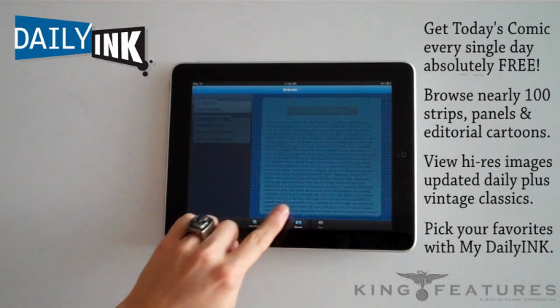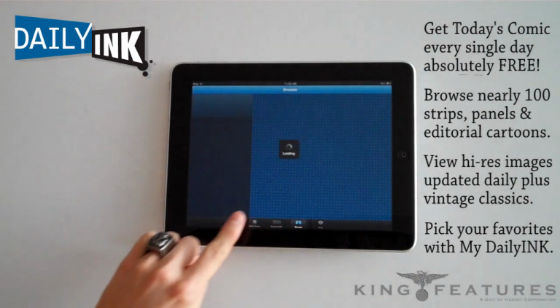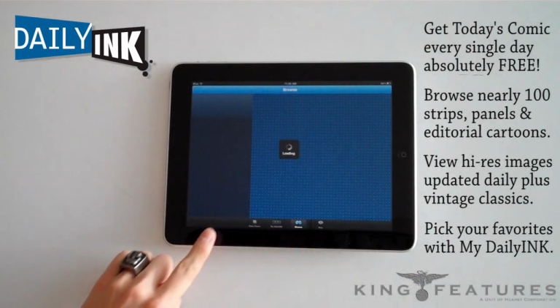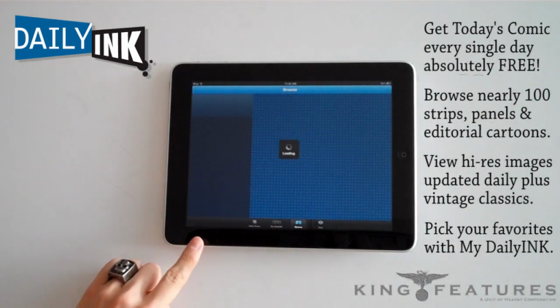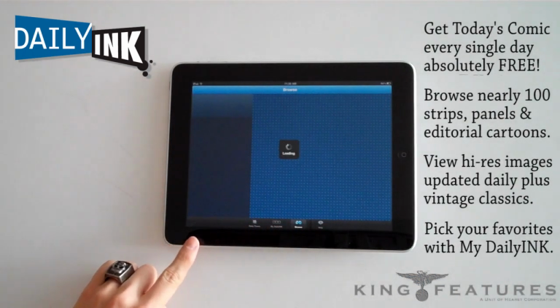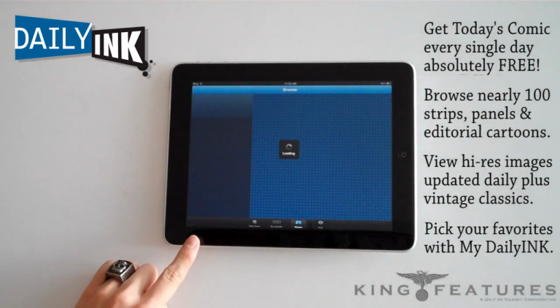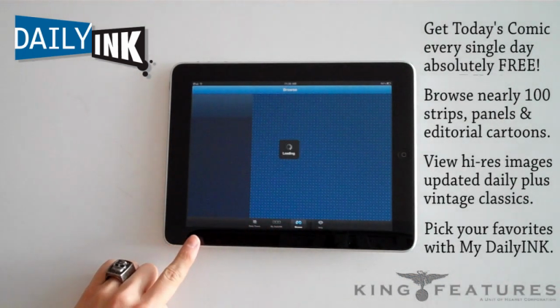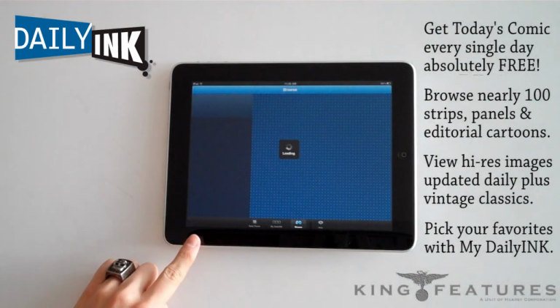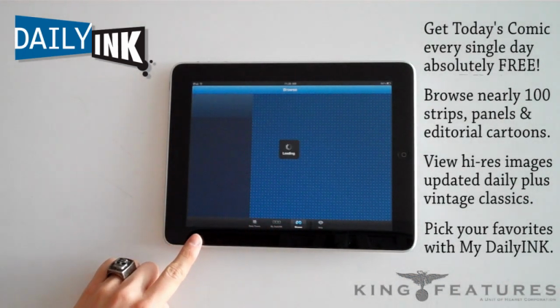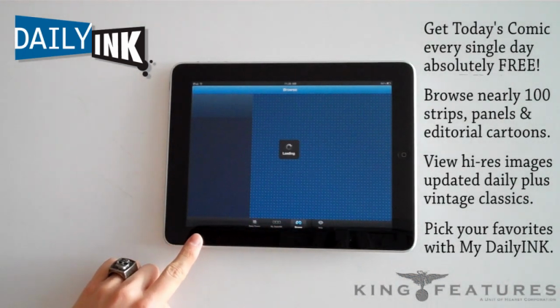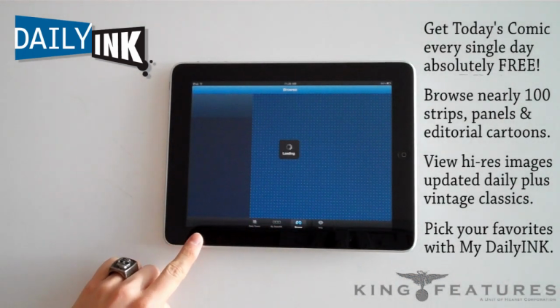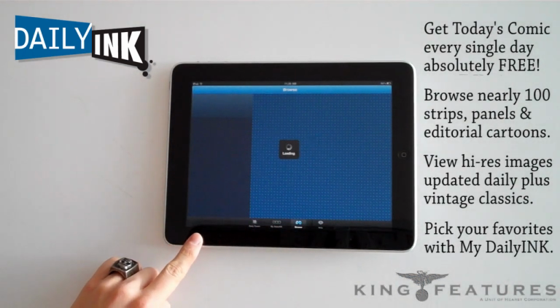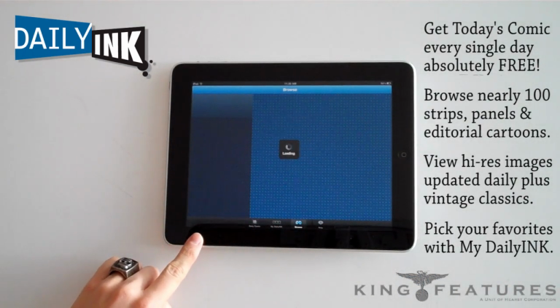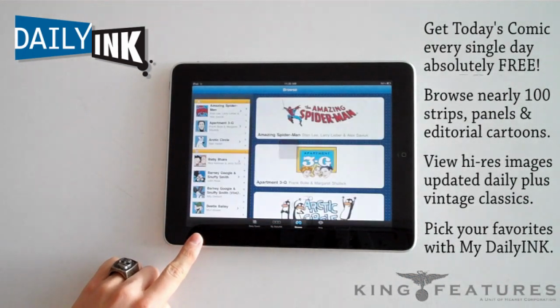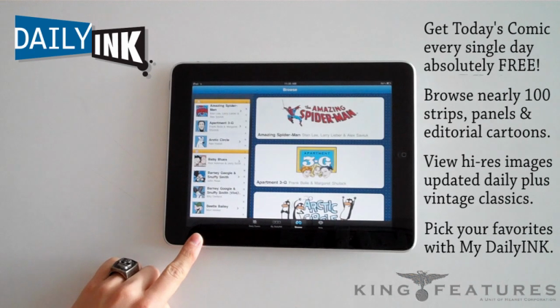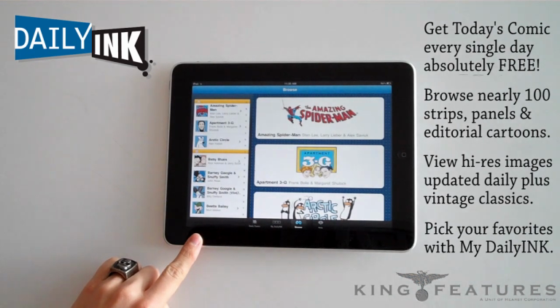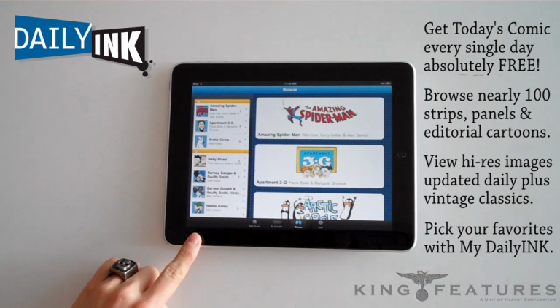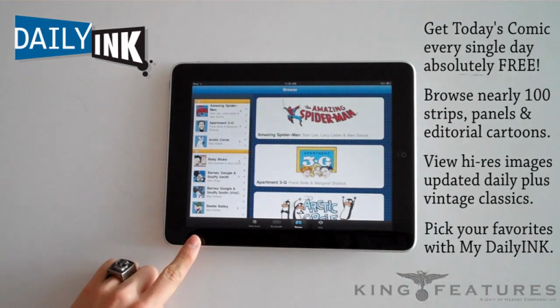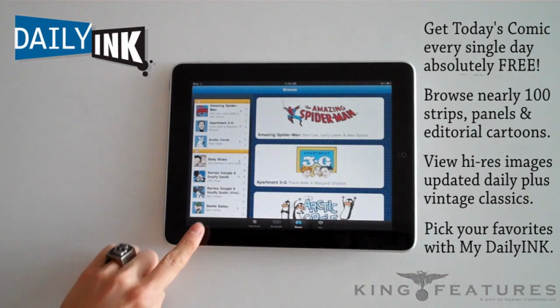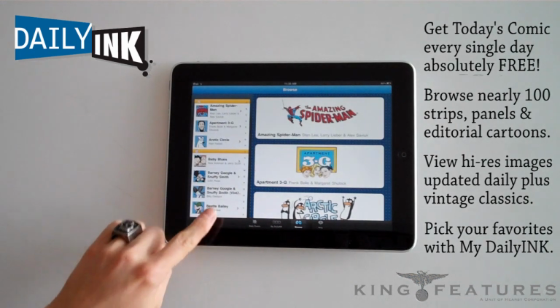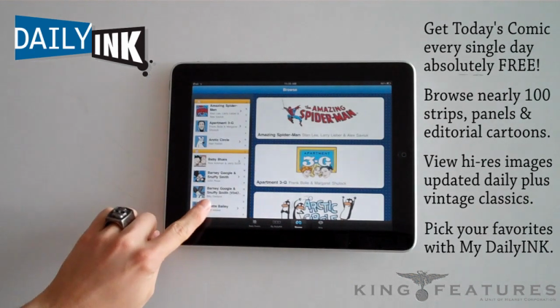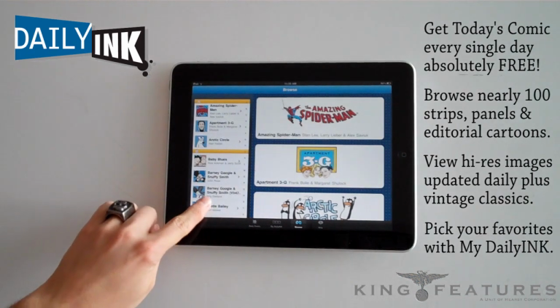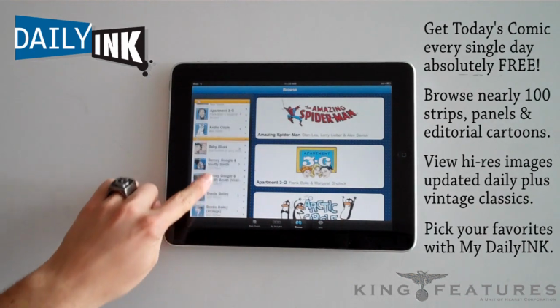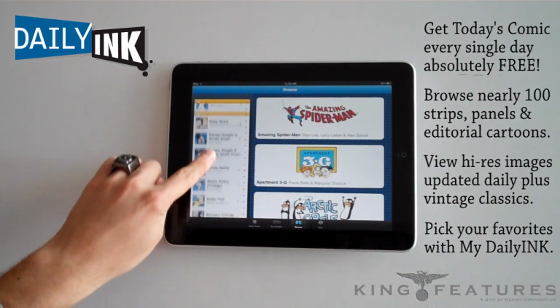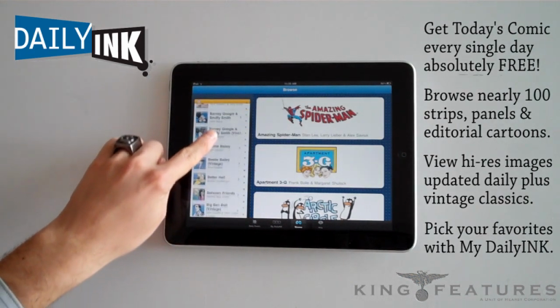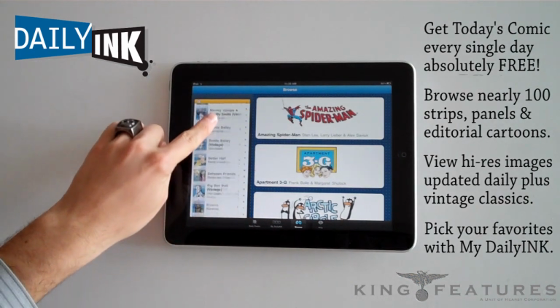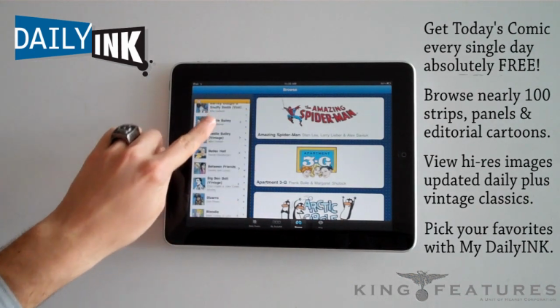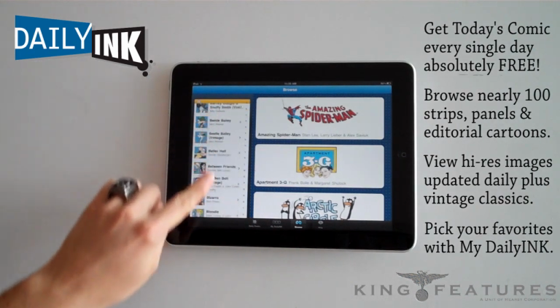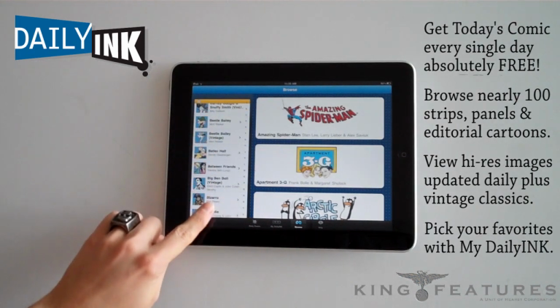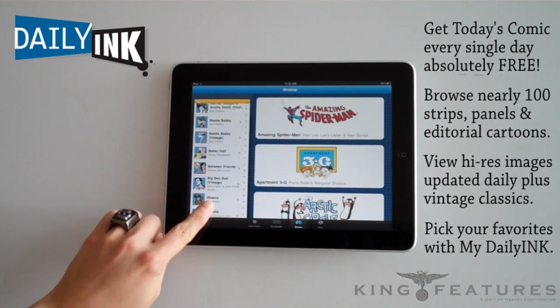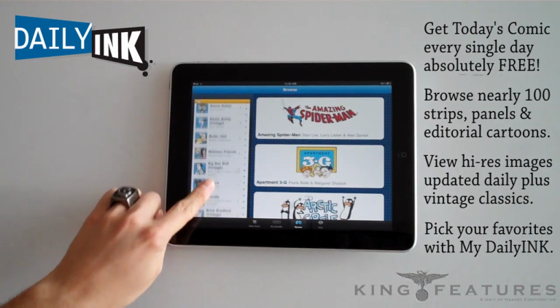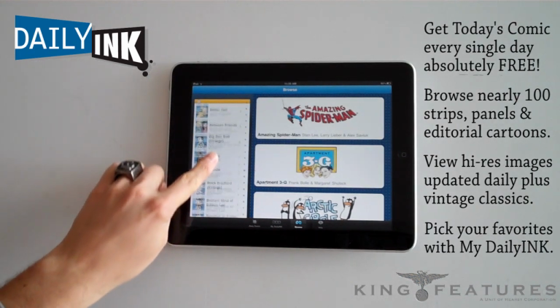When you touch Browse, you can see a full alphabetical listing of all the comic strips, comic panels, and editorial cartoons offered on Daily Ink.